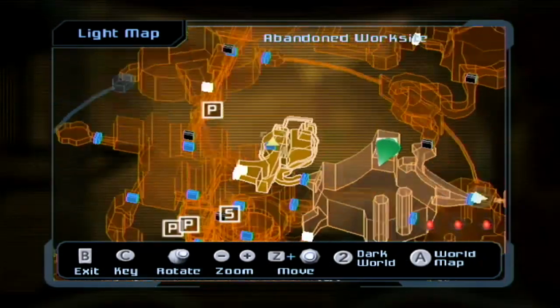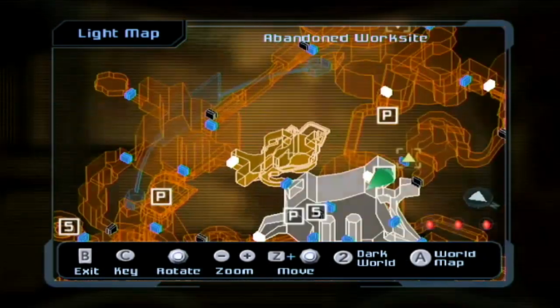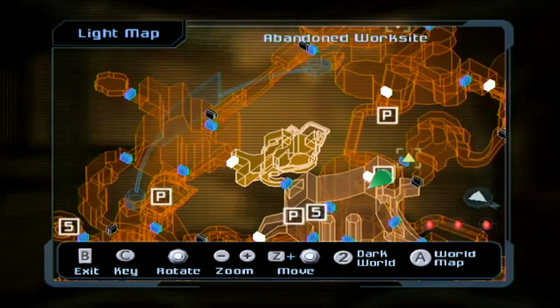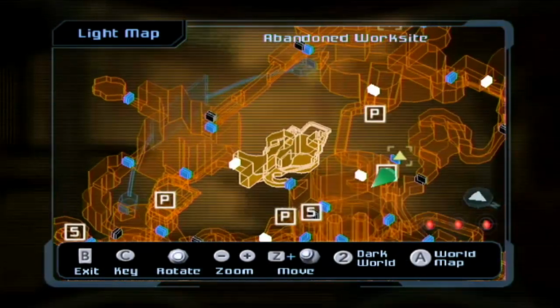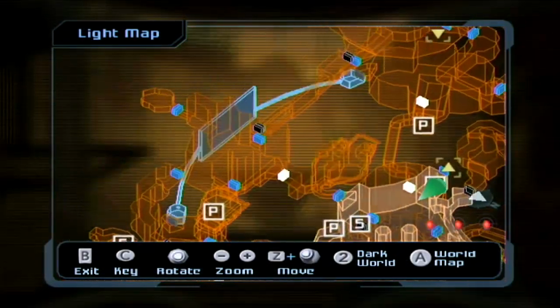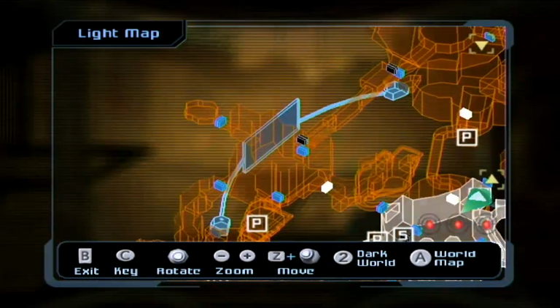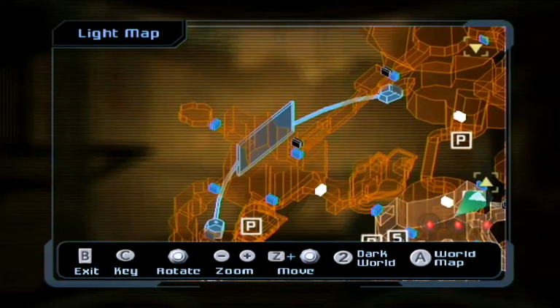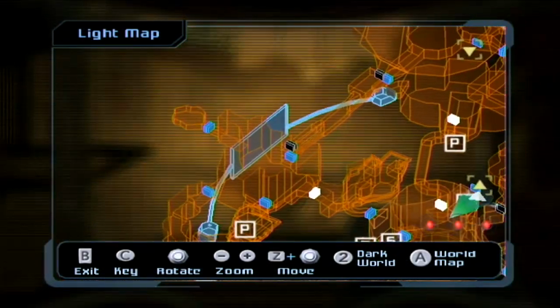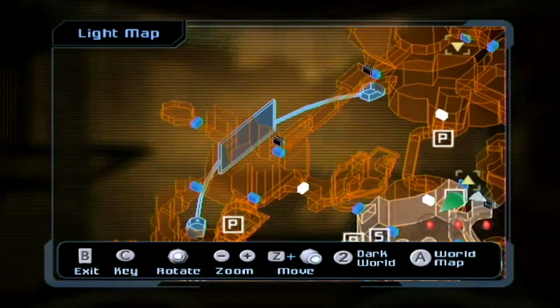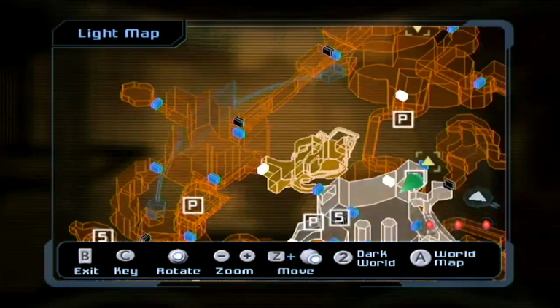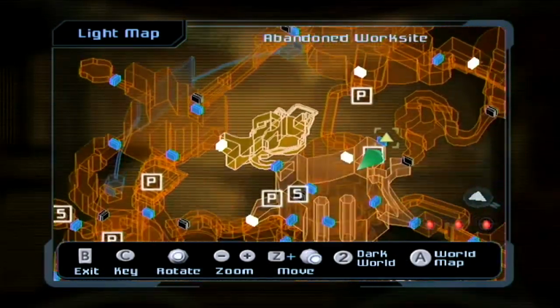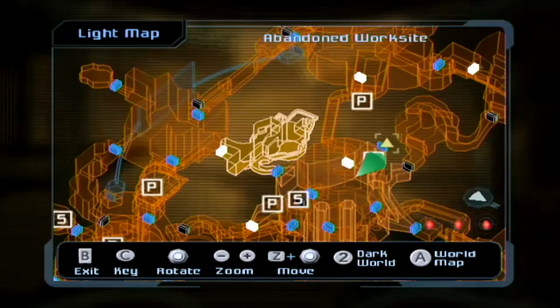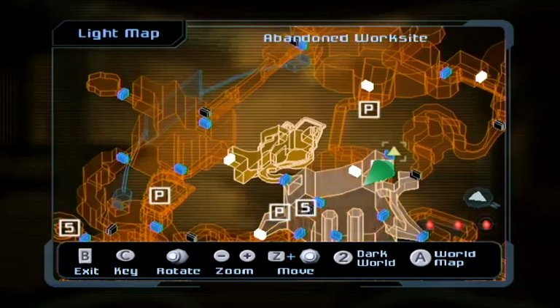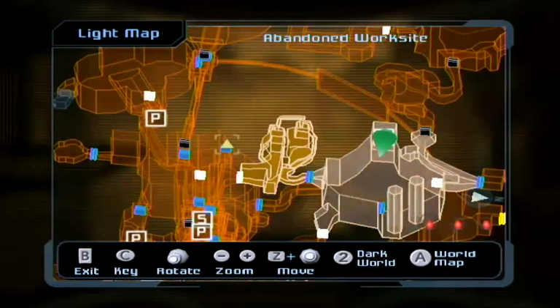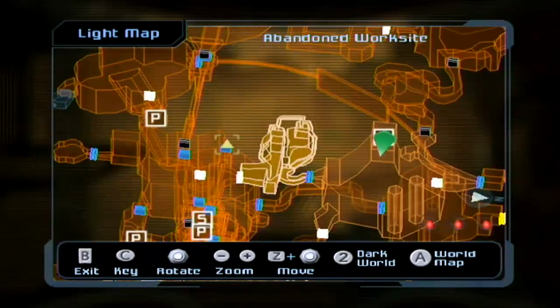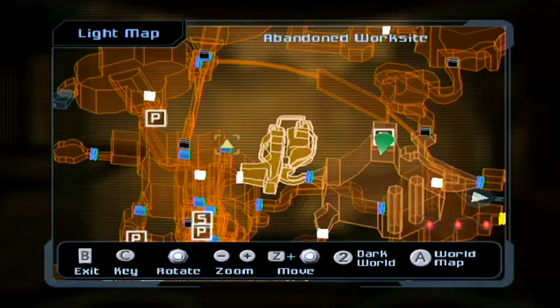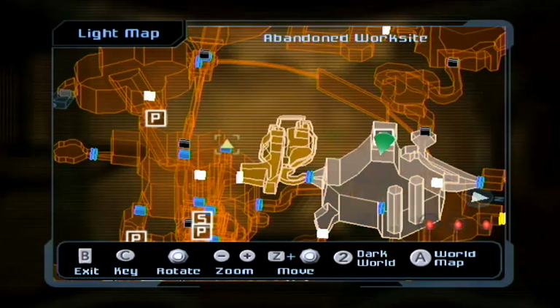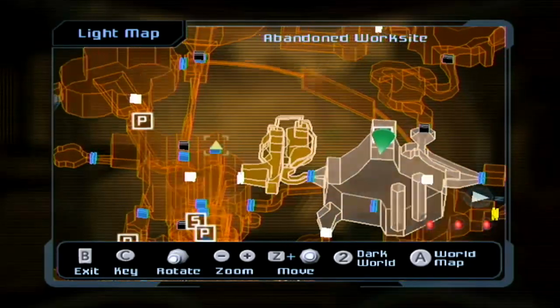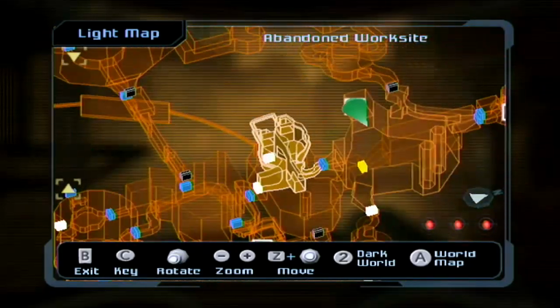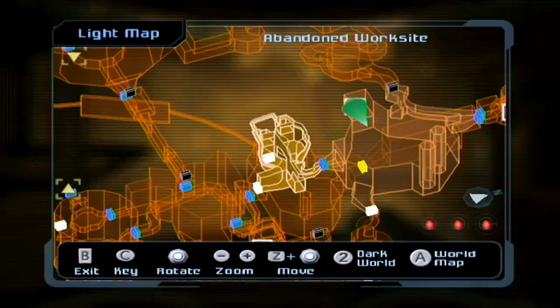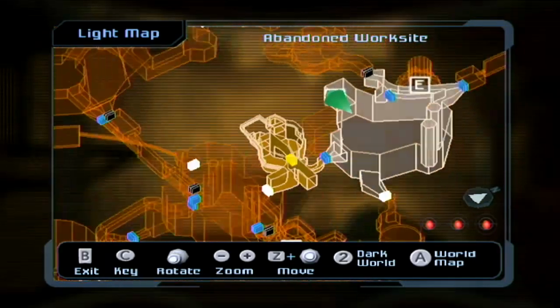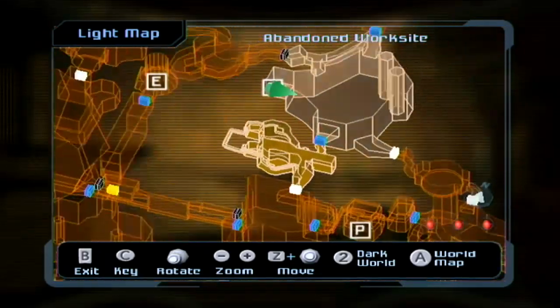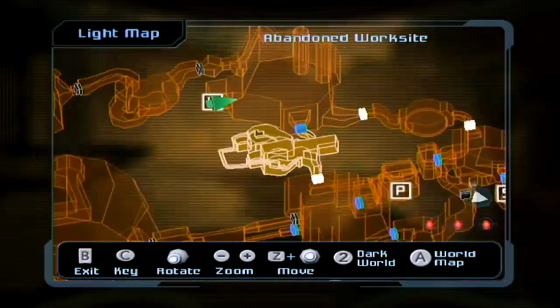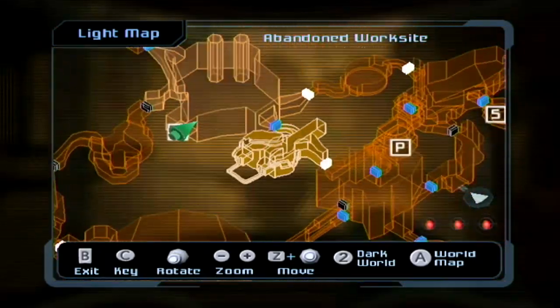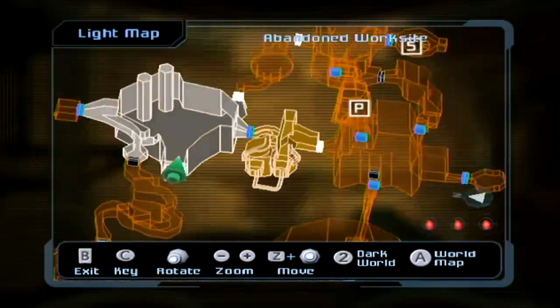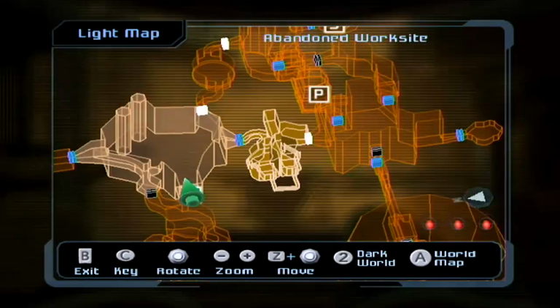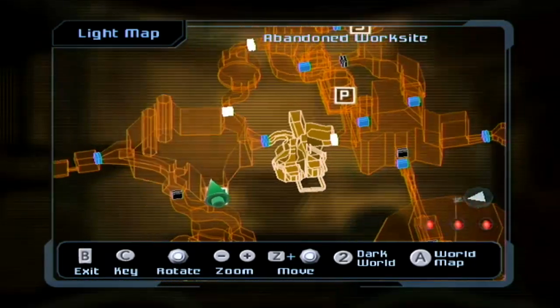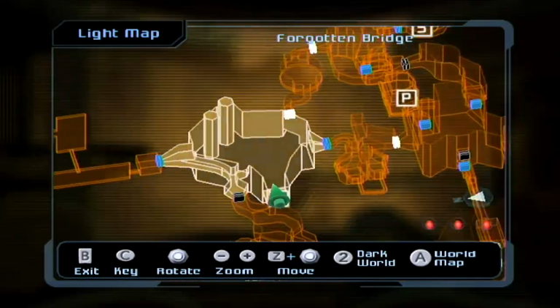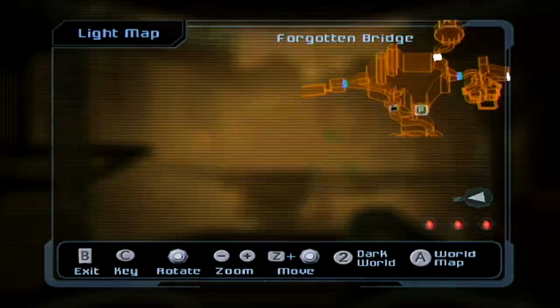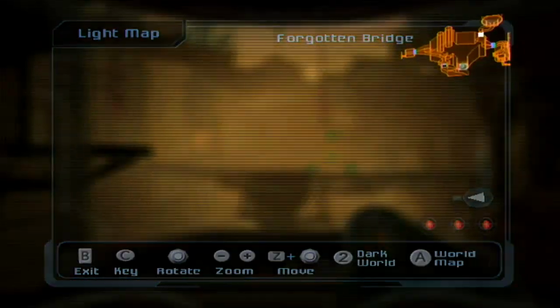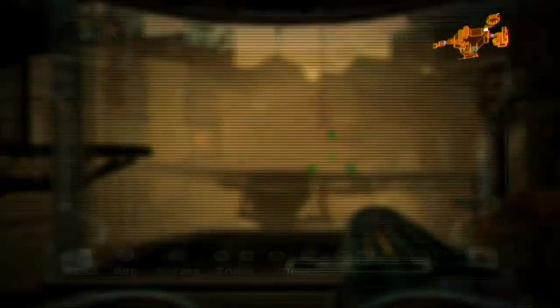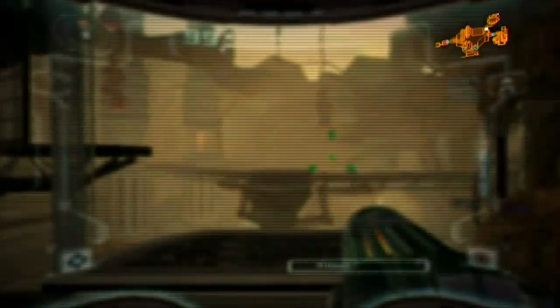So the abandoned worksite will actually get us right back to where we want to go, which is the blue door to our left.